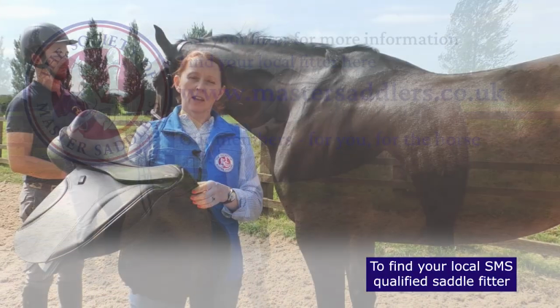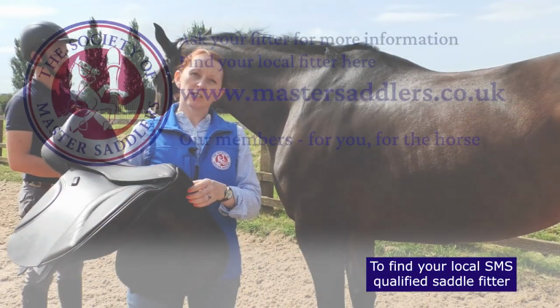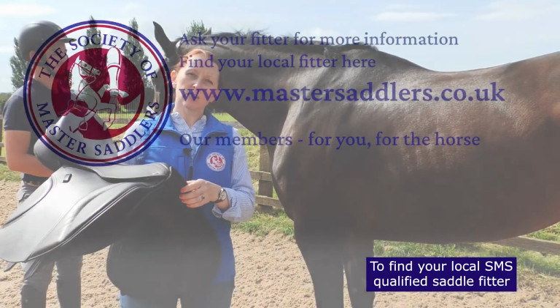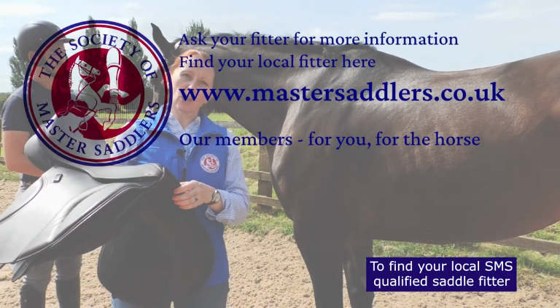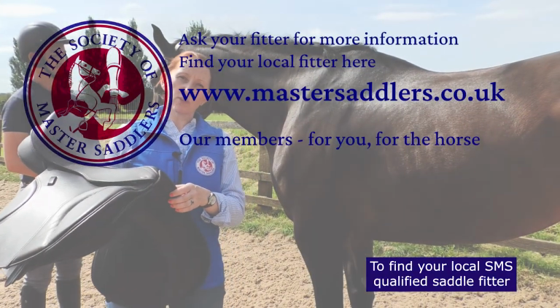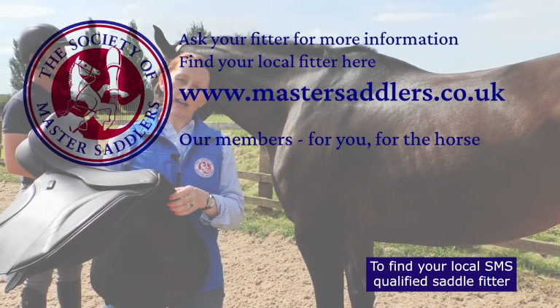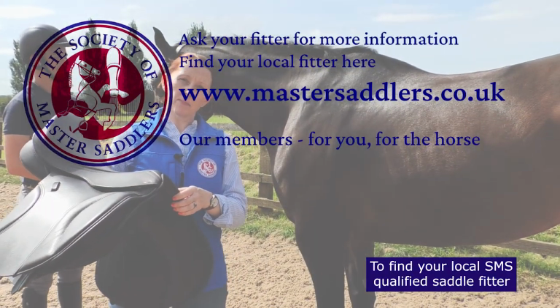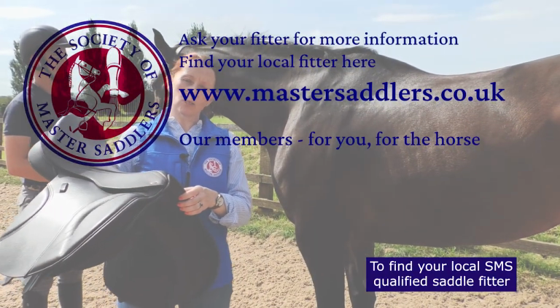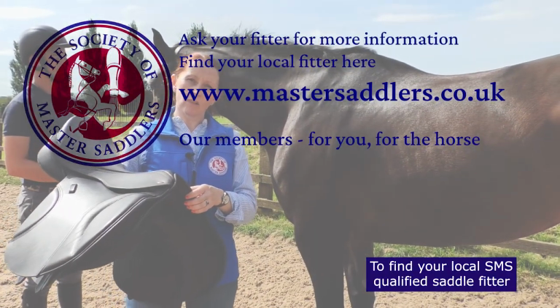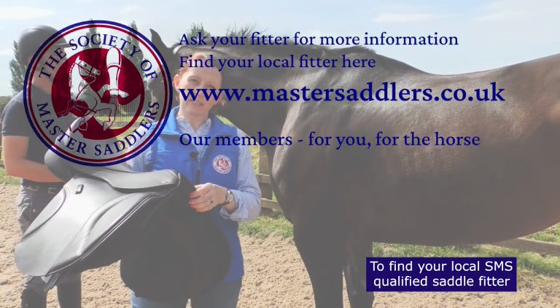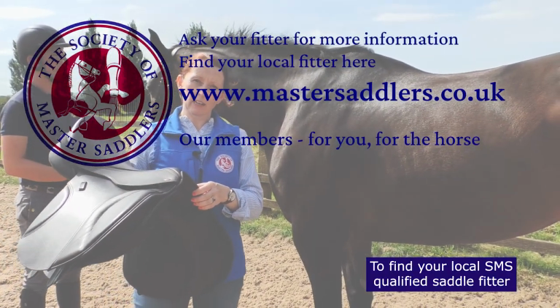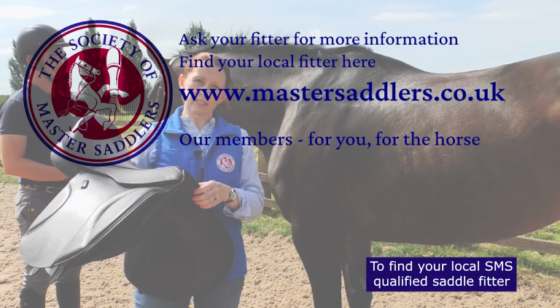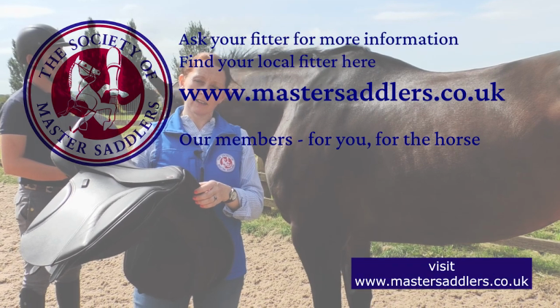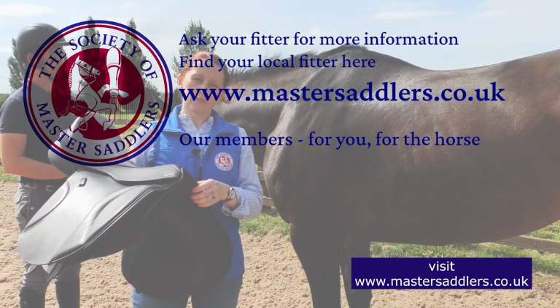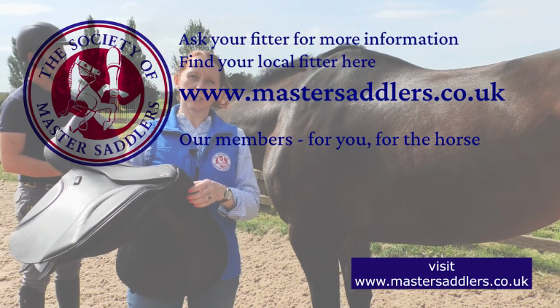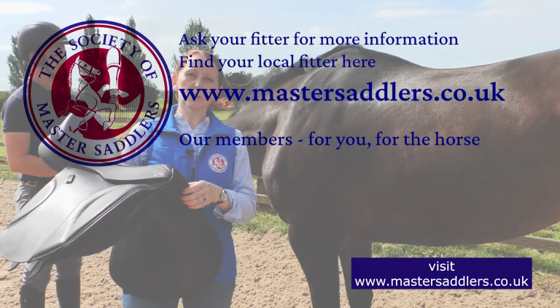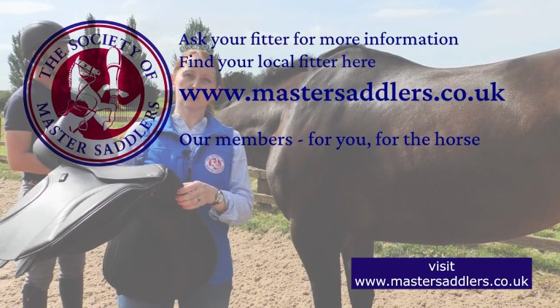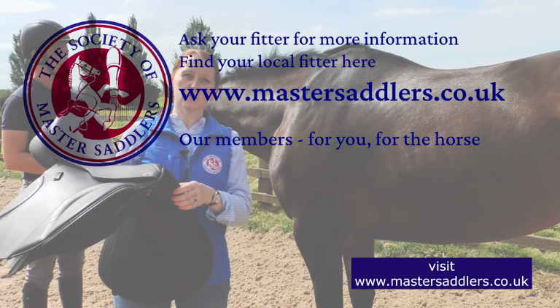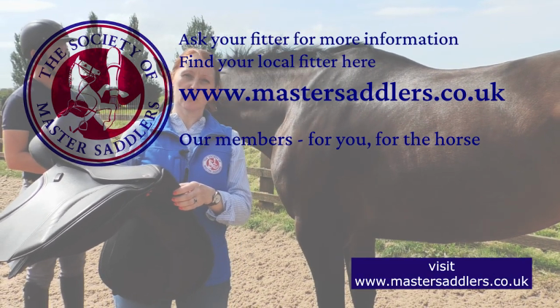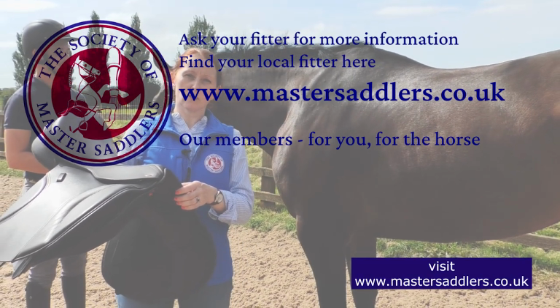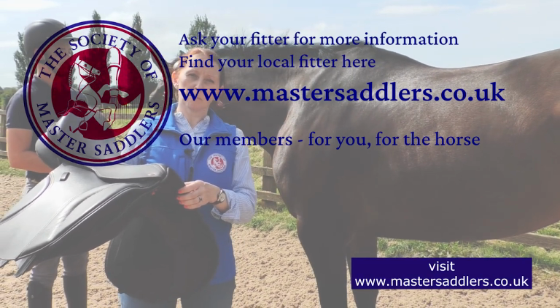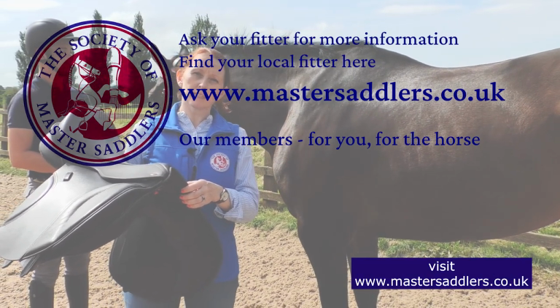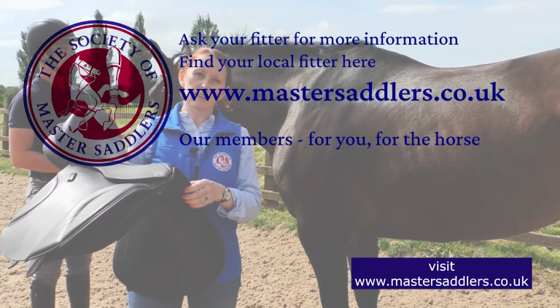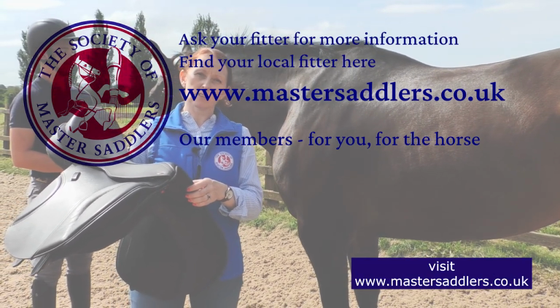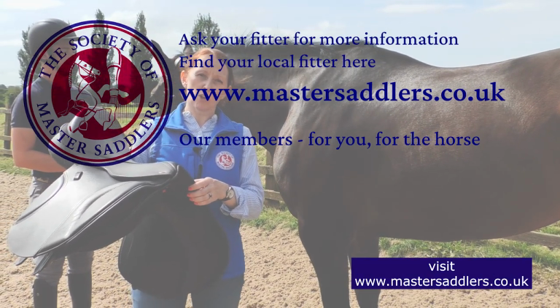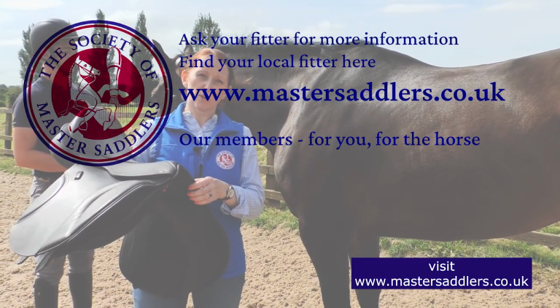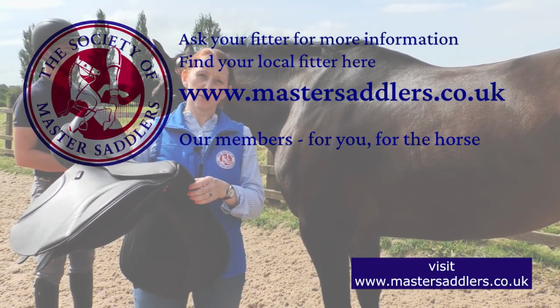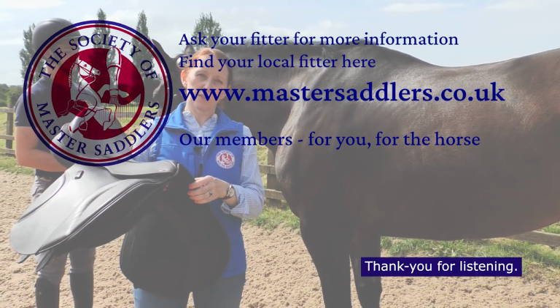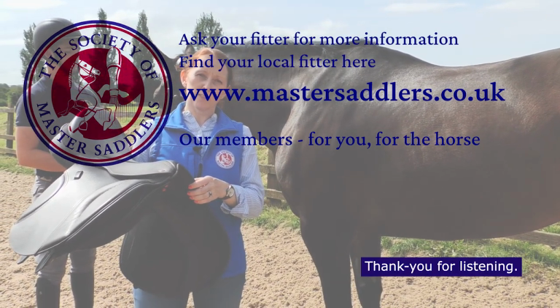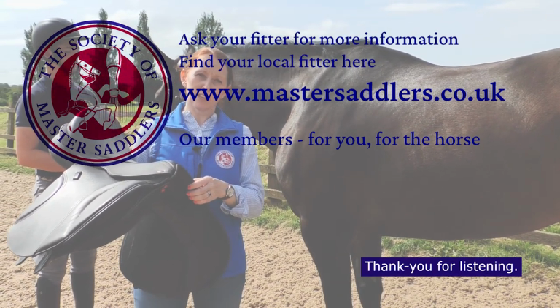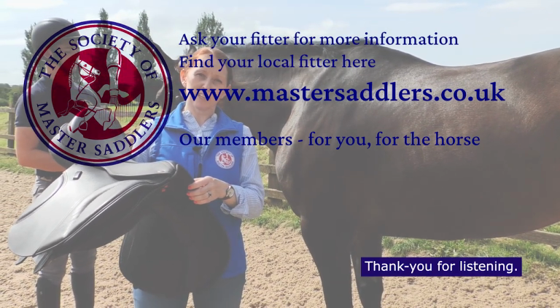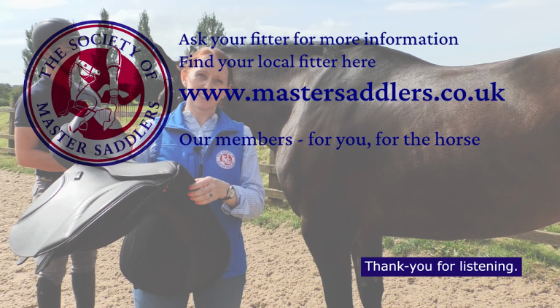To find your local SMS qualified saddle fitter, visit www.mastersaddlers.co.uk. Thank you for listening.